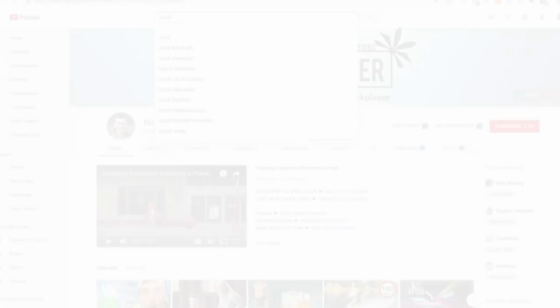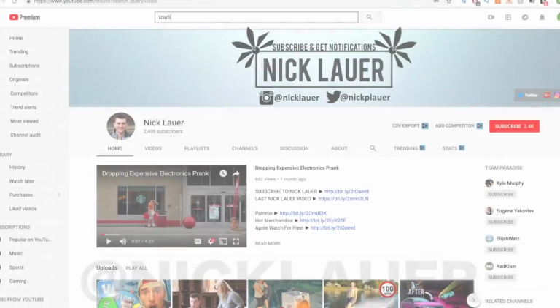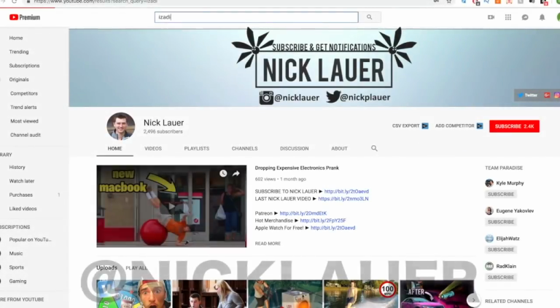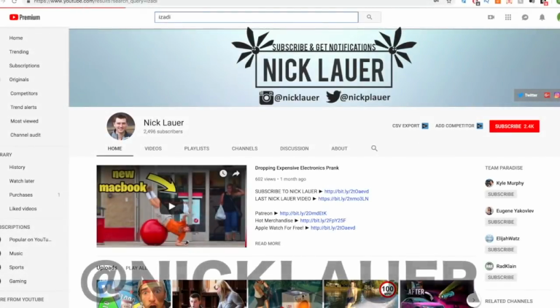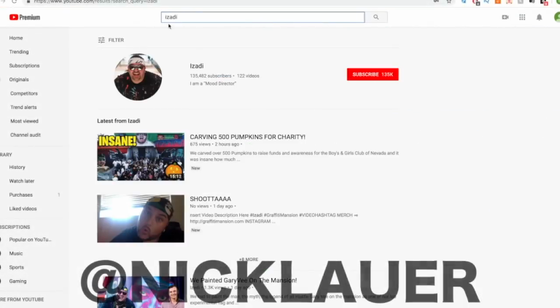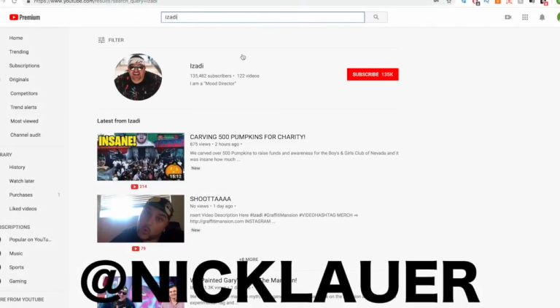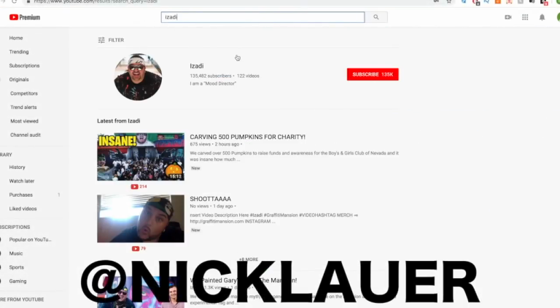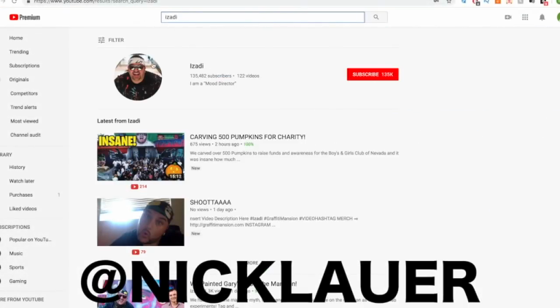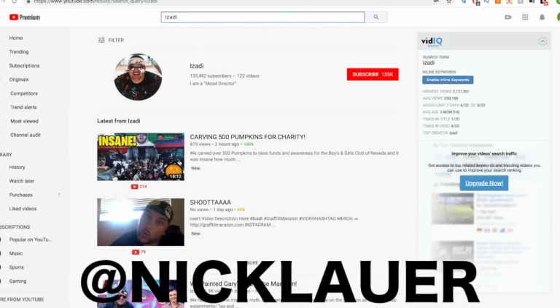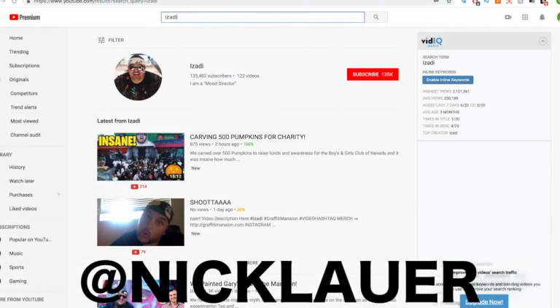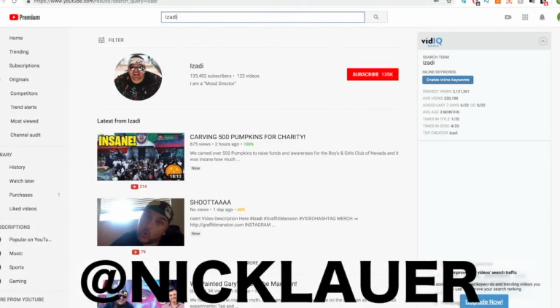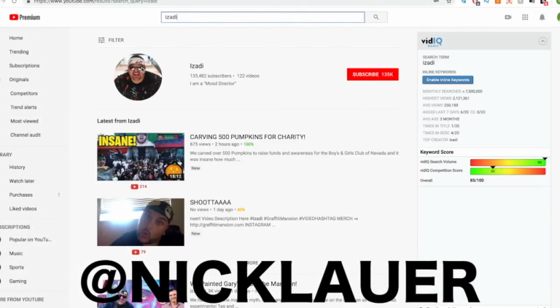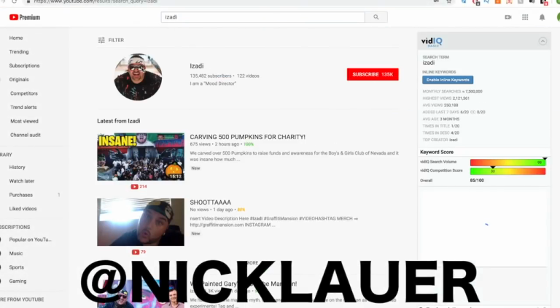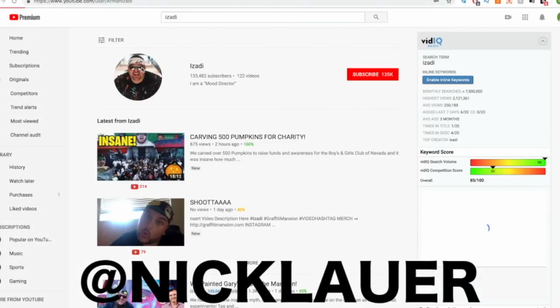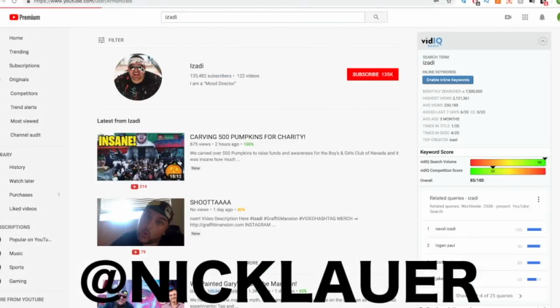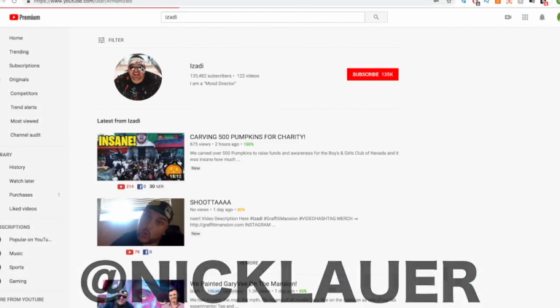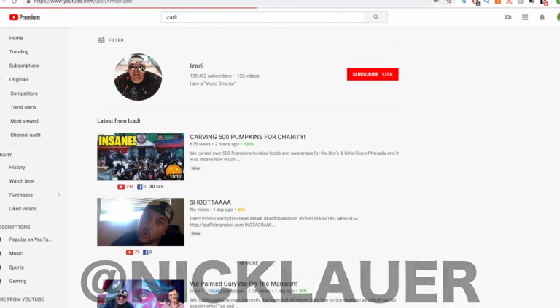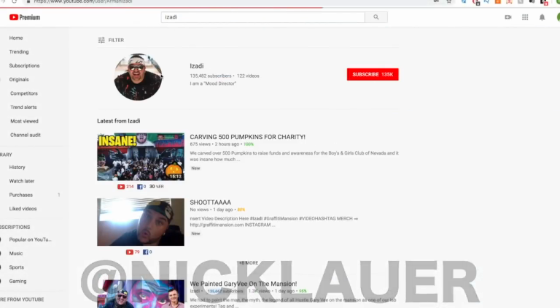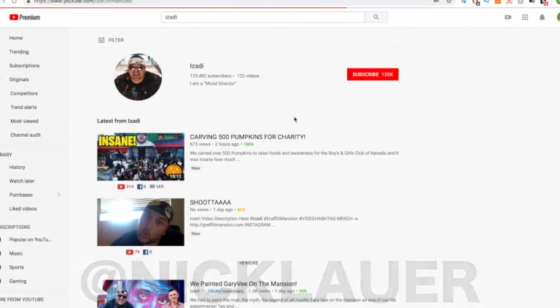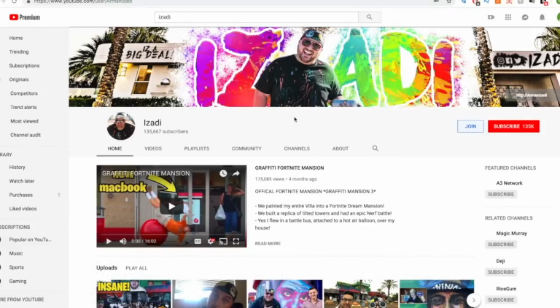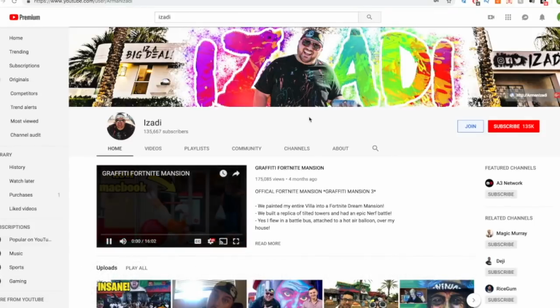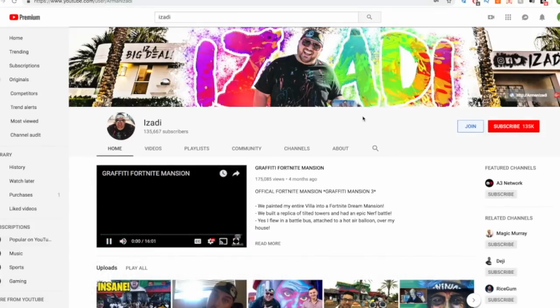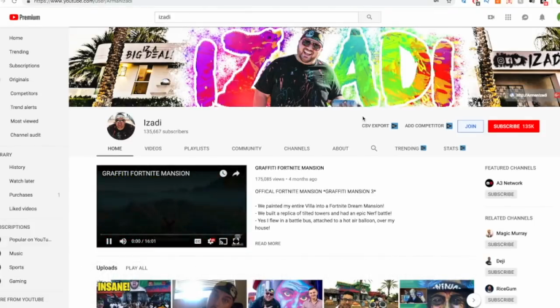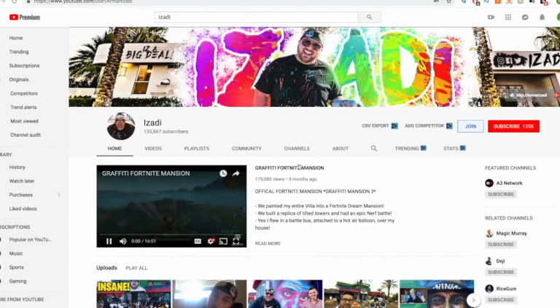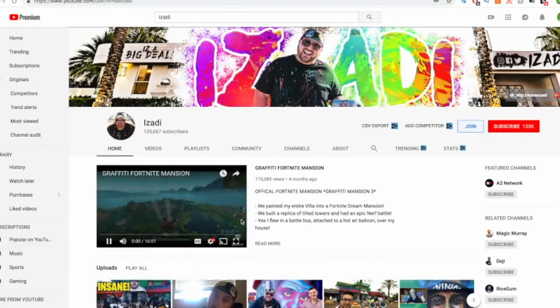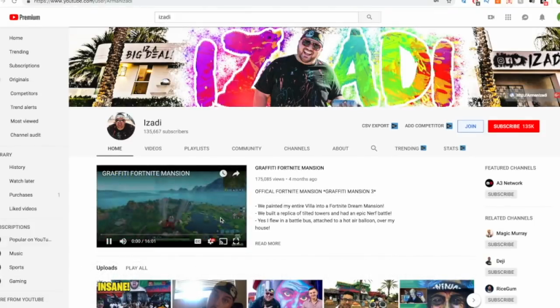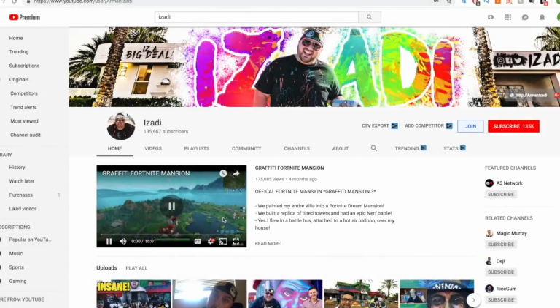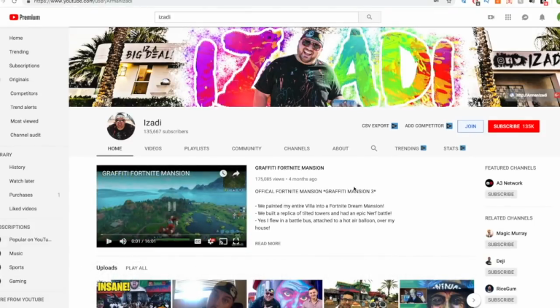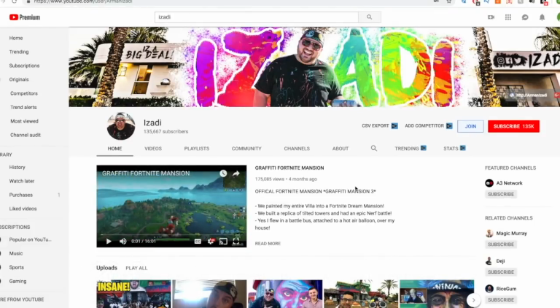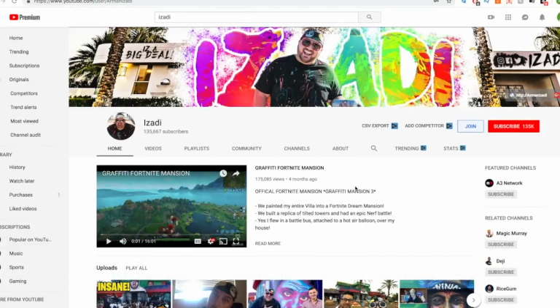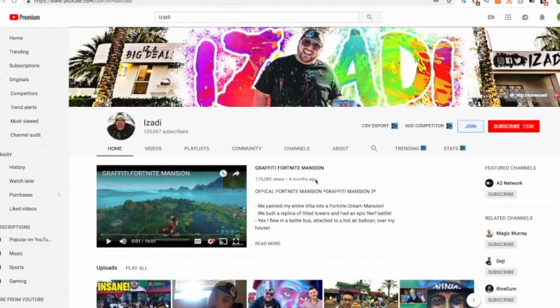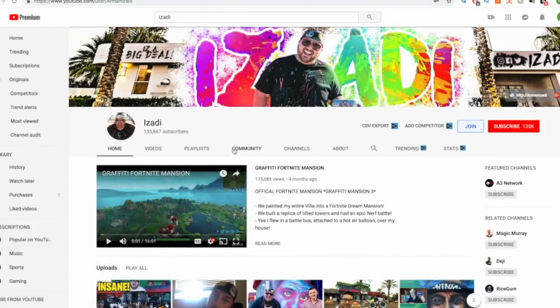Hey guys, Nick here. I wanted to show you real quick how you can become a sponsor of the Izadi YouTube channel.